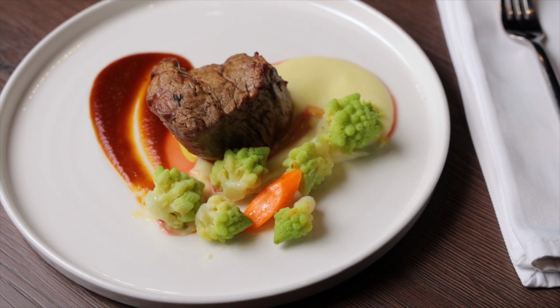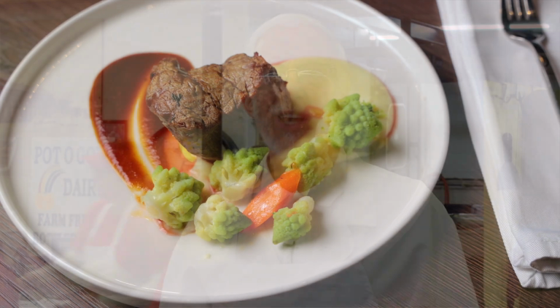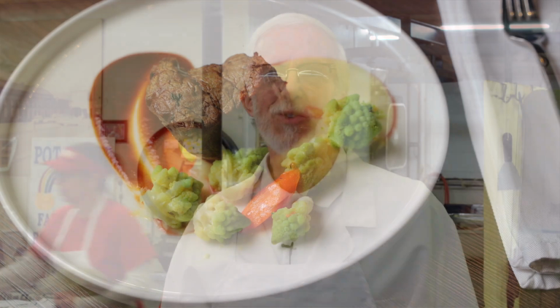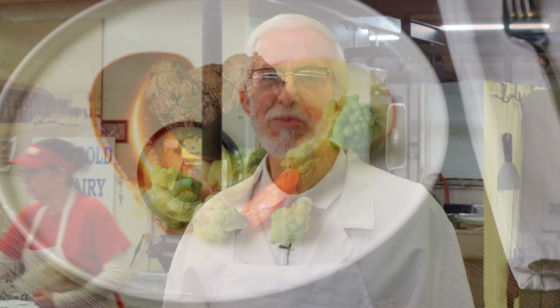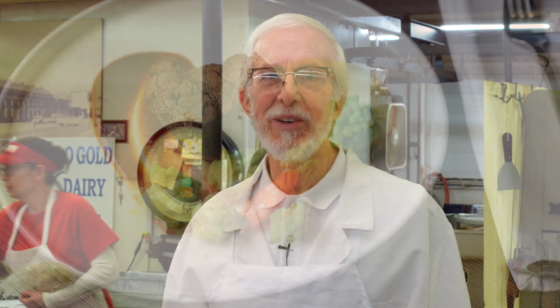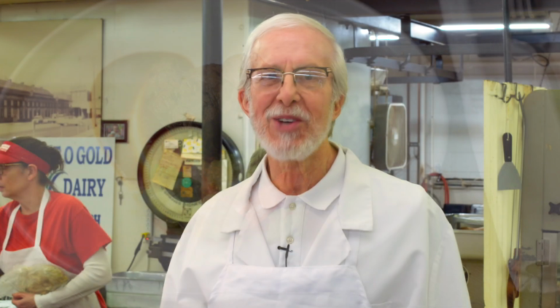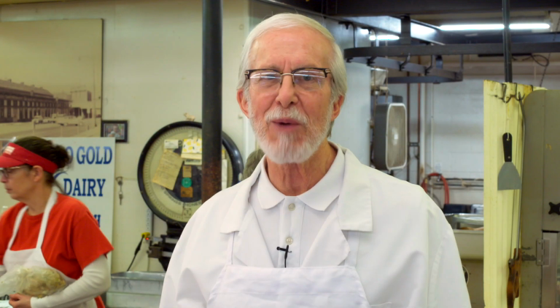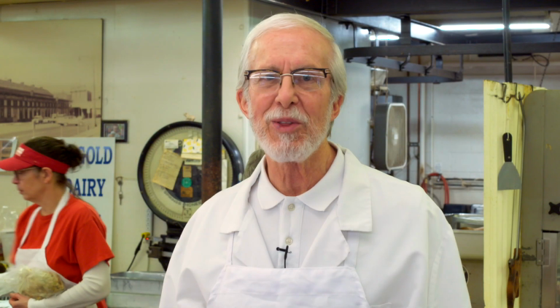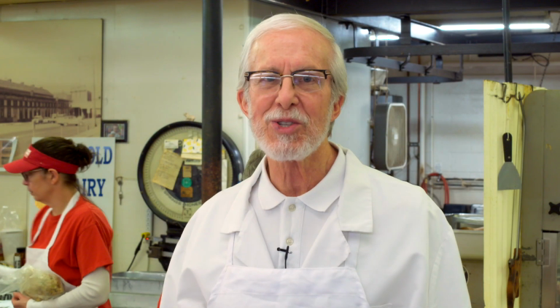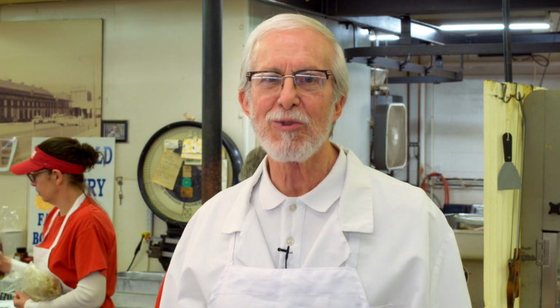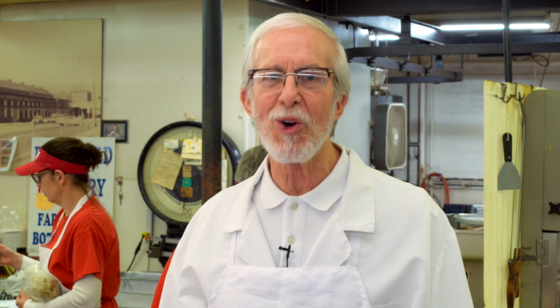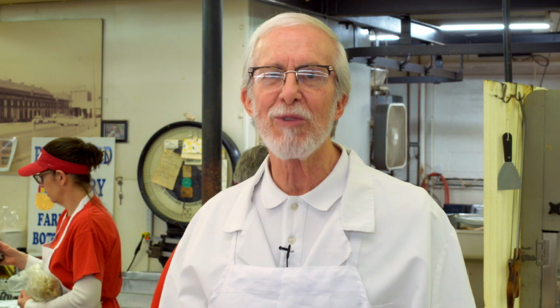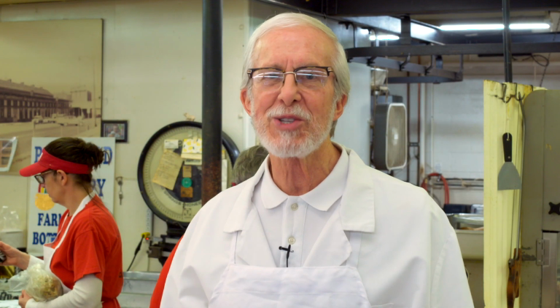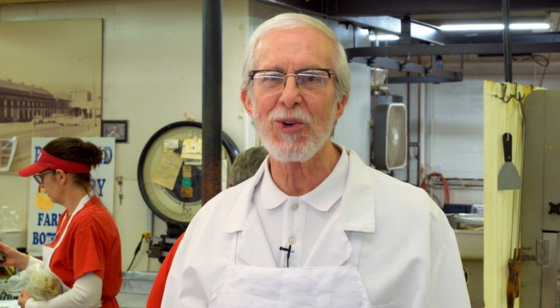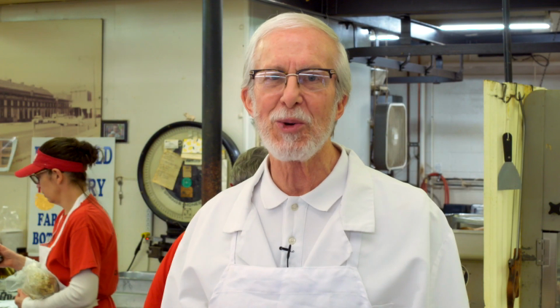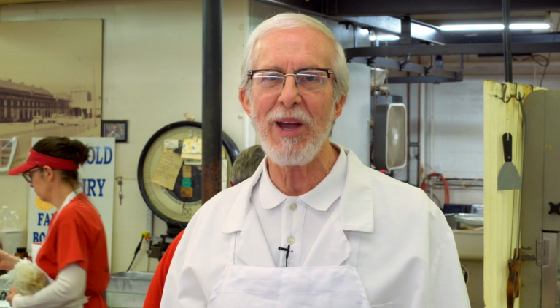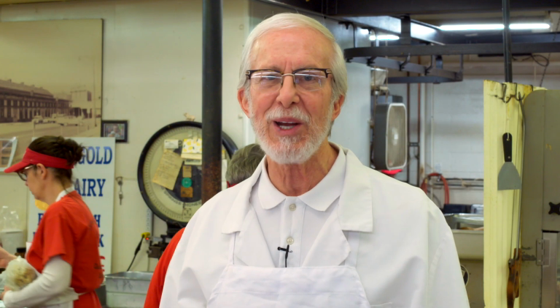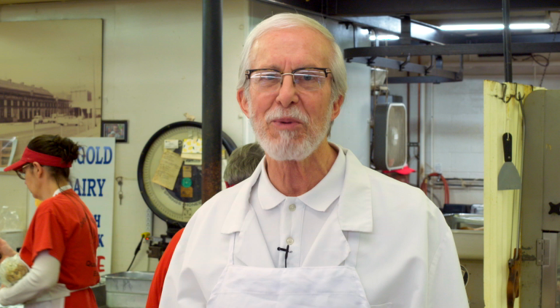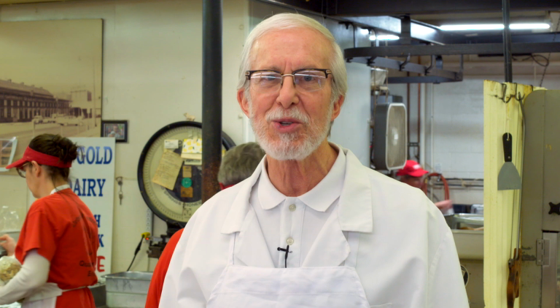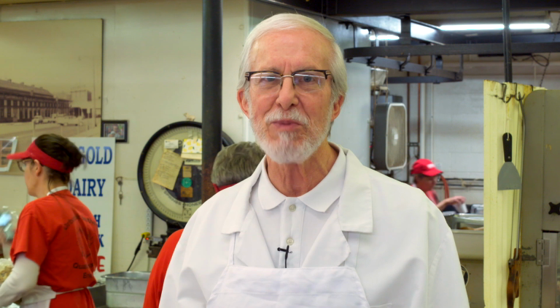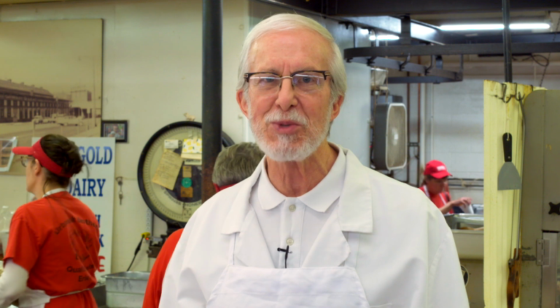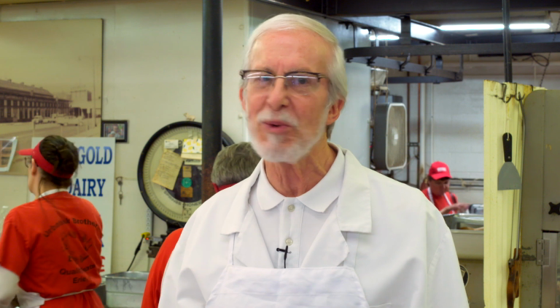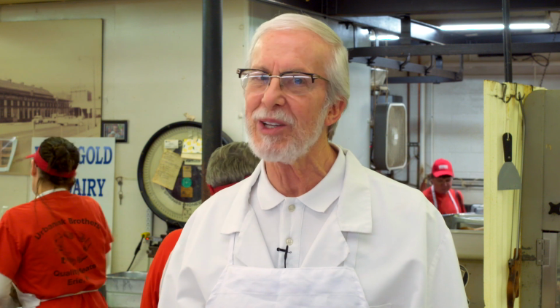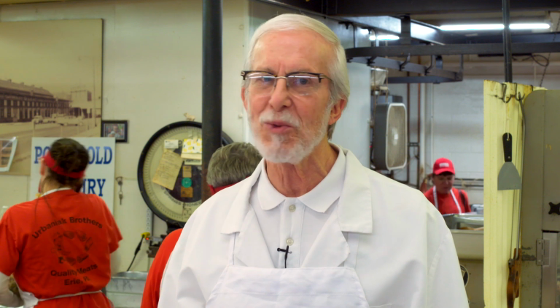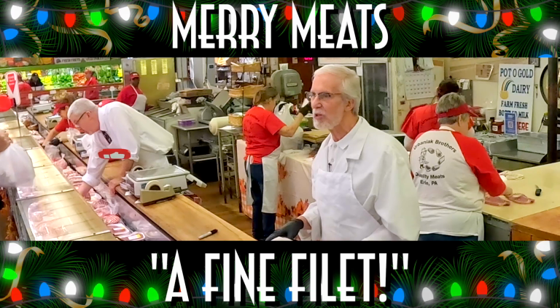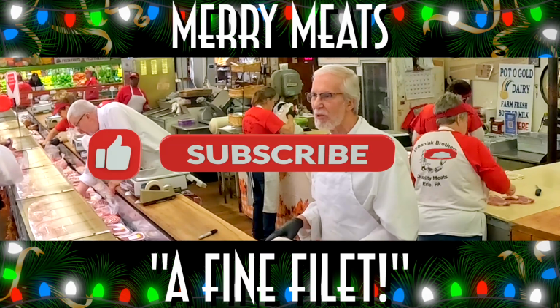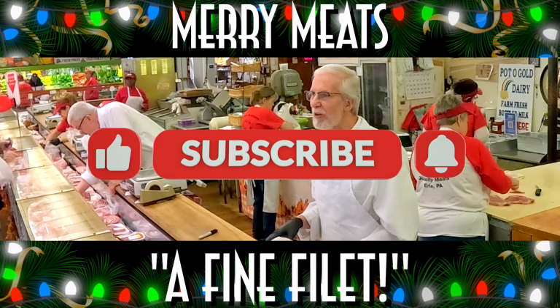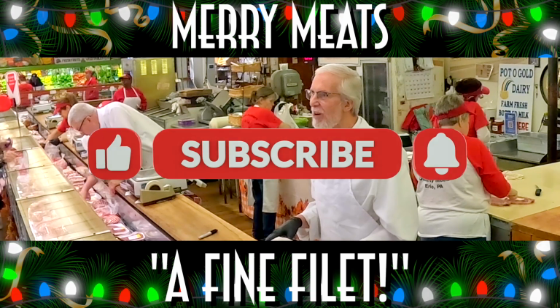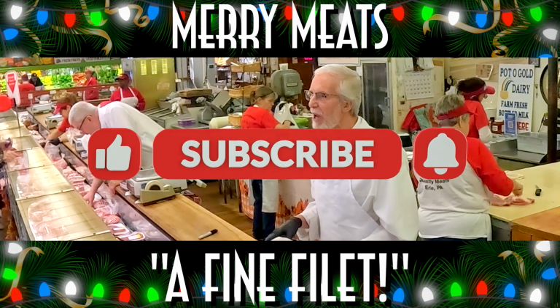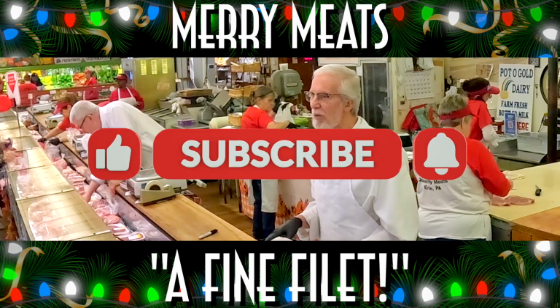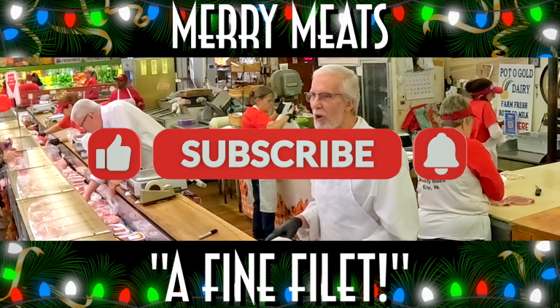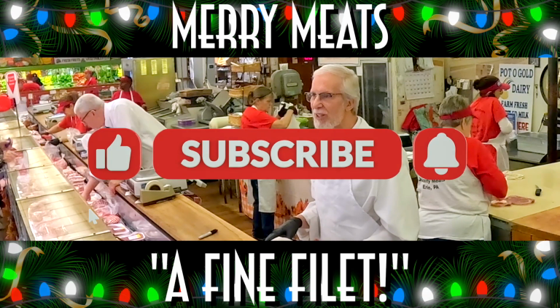Thanks for spending time with us, and for all of us here at Urbaniac Brothers Meats, we would like to wish you a very happy holiday.